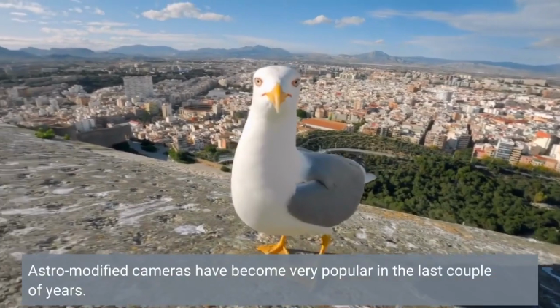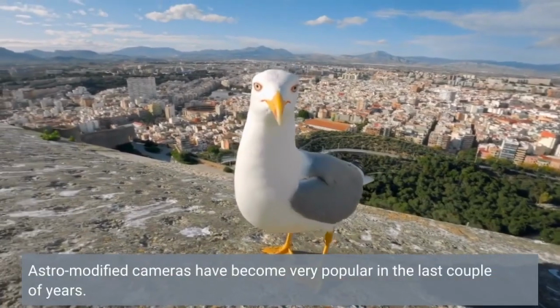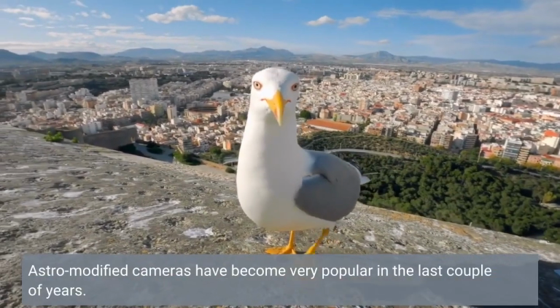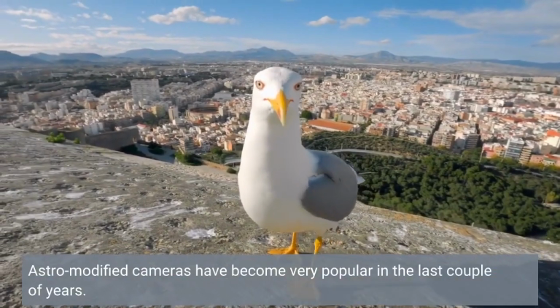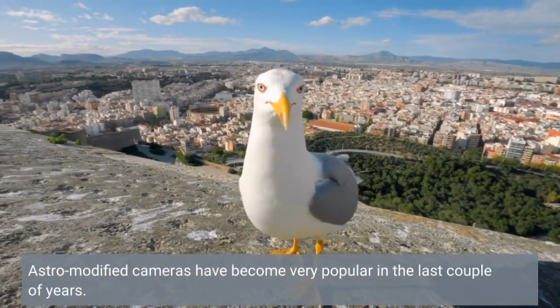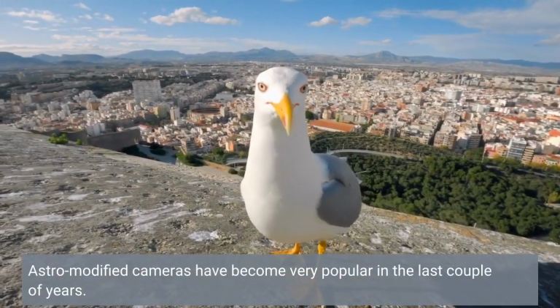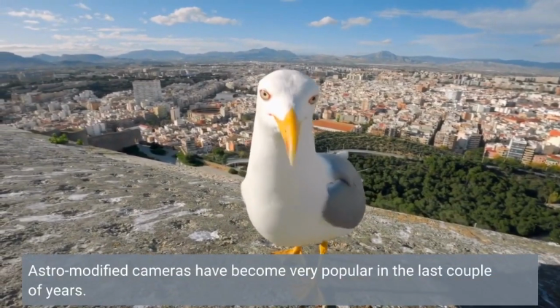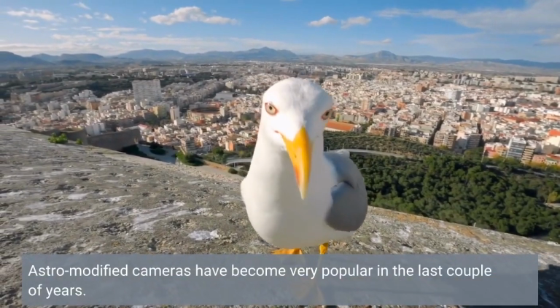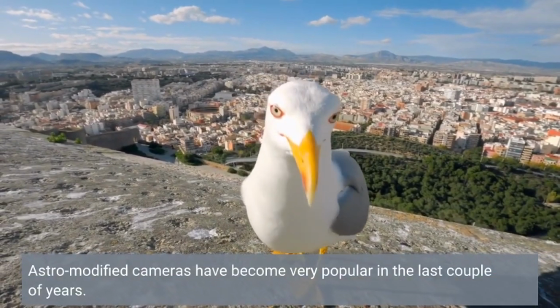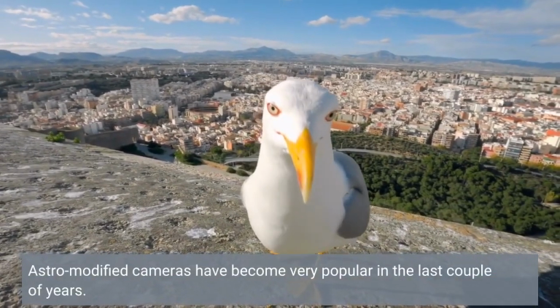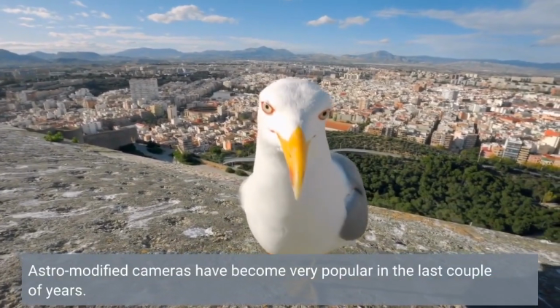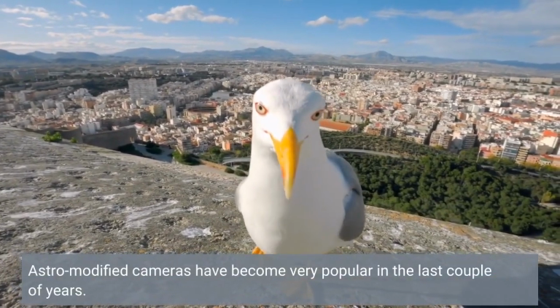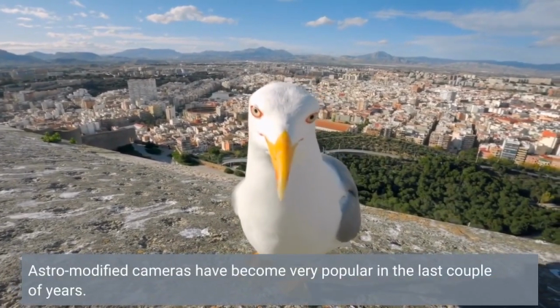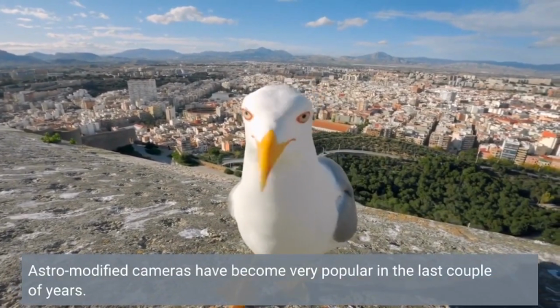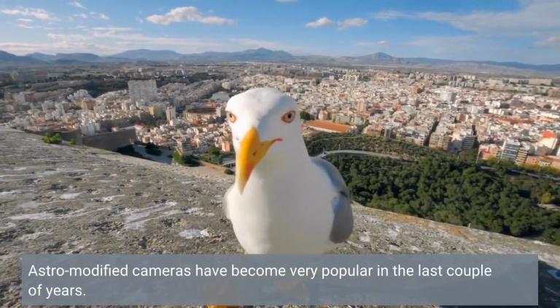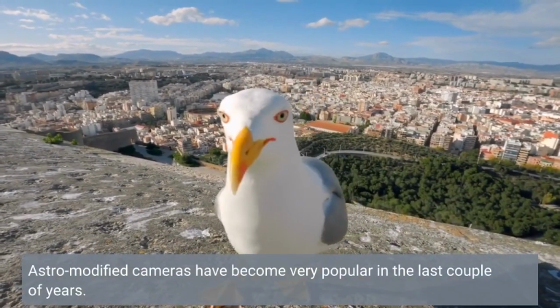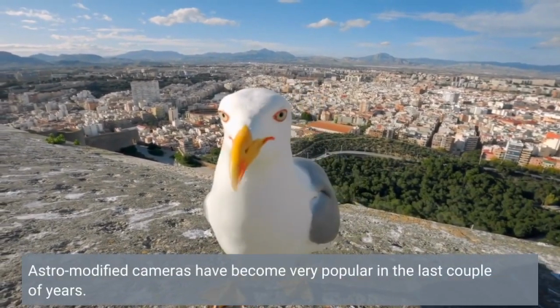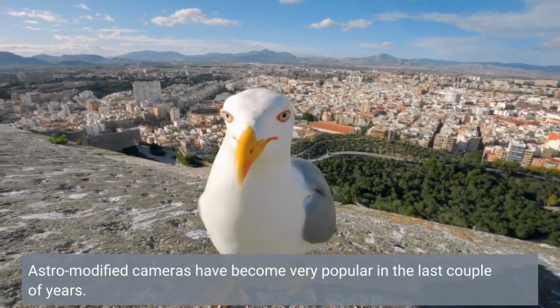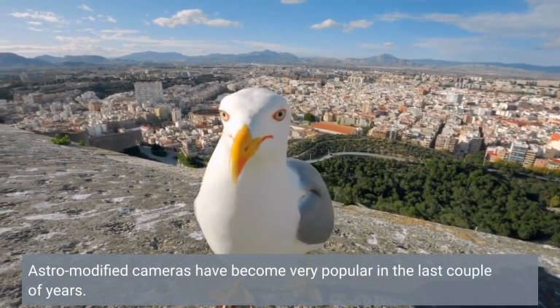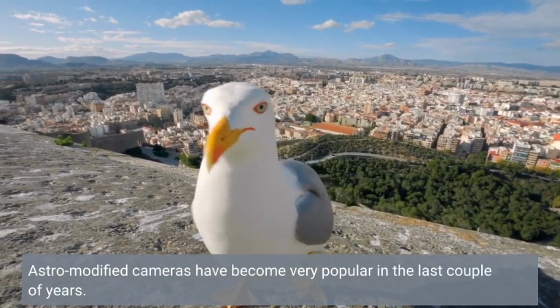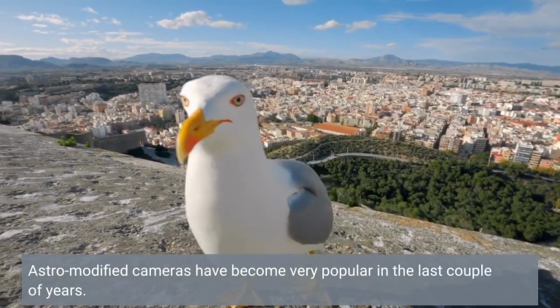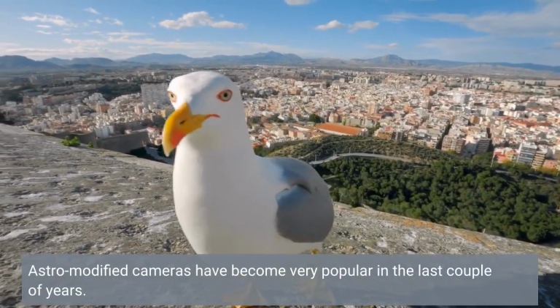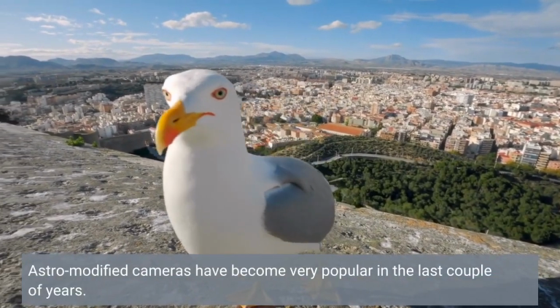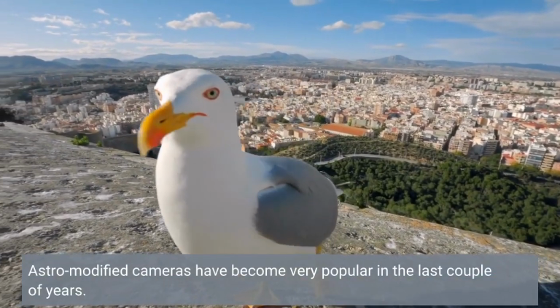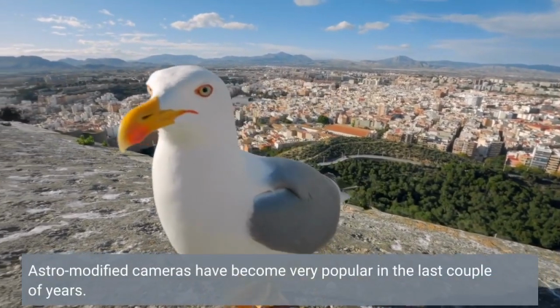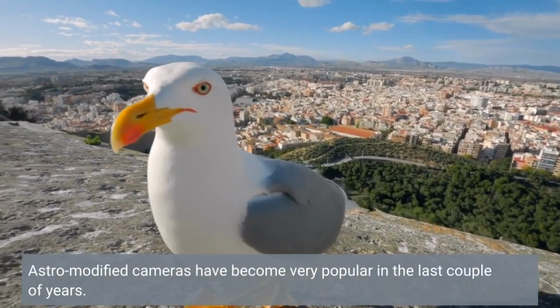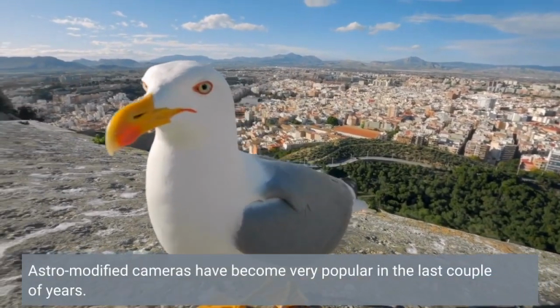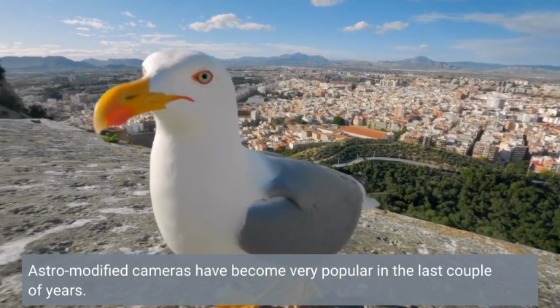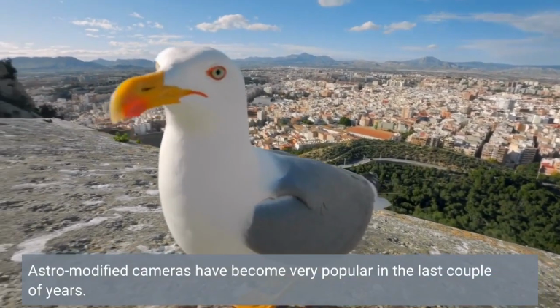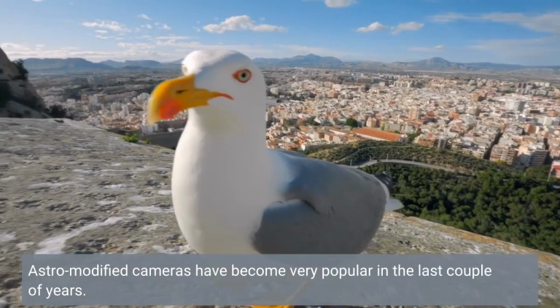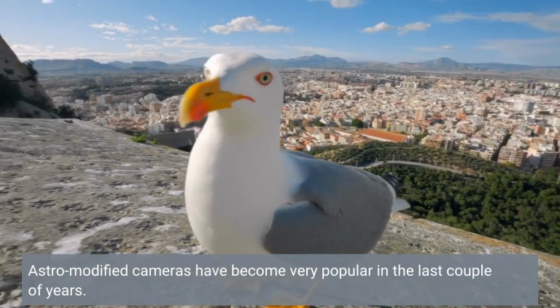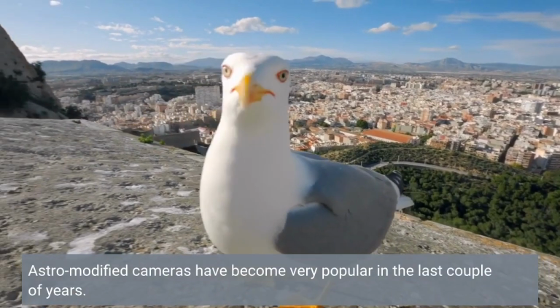Astro-modified cameras have become very popular in the last couple of years.